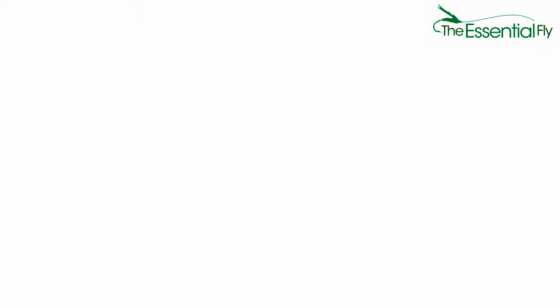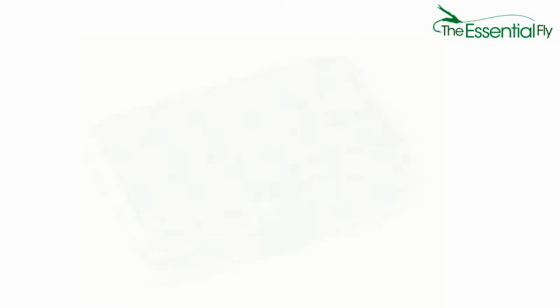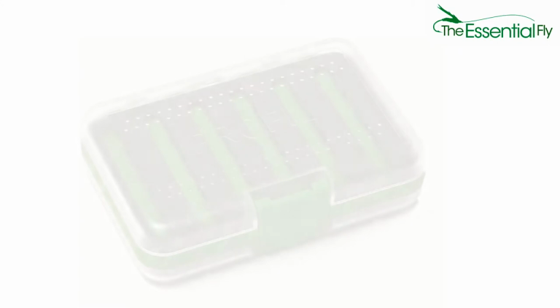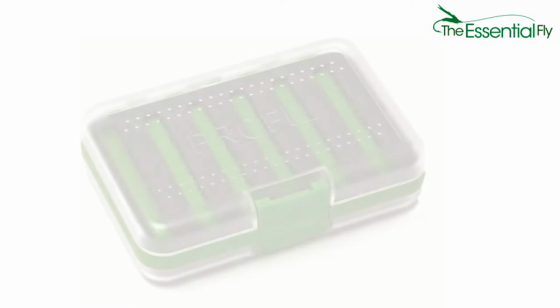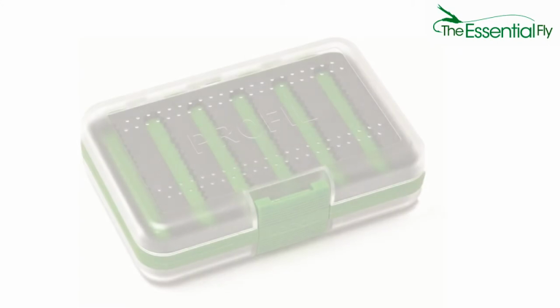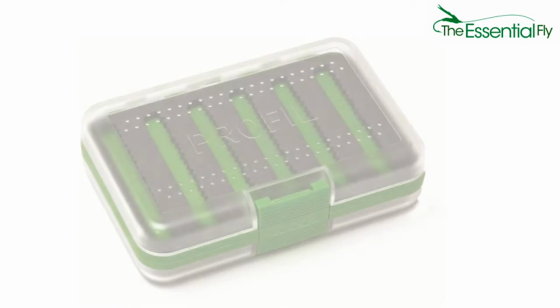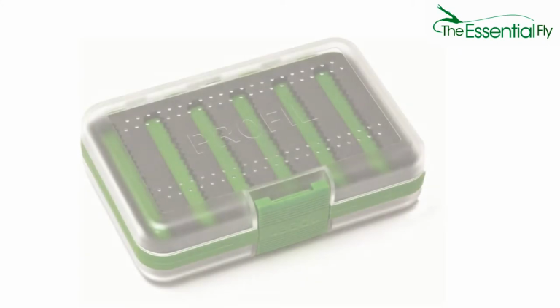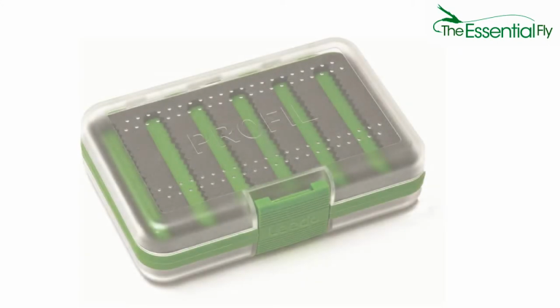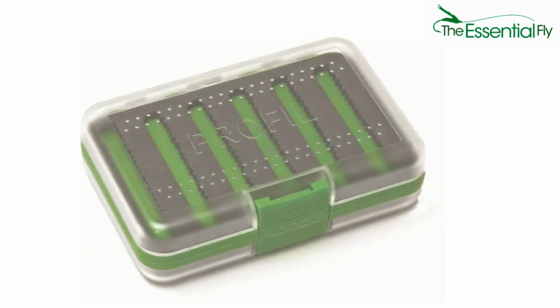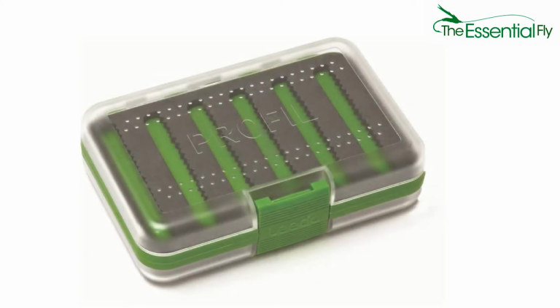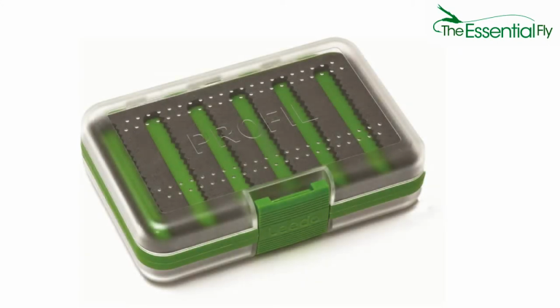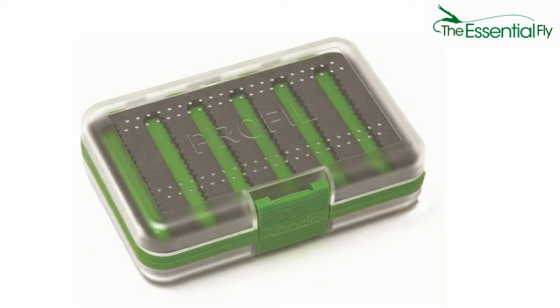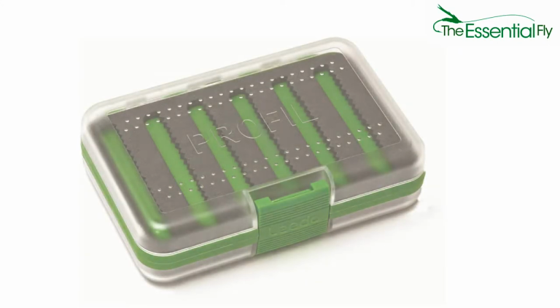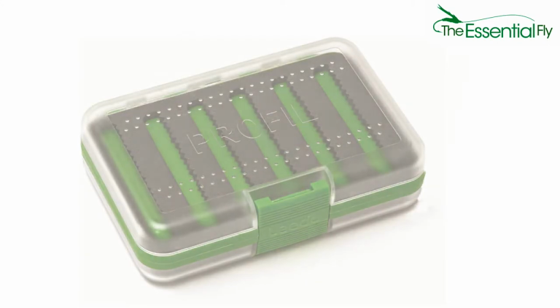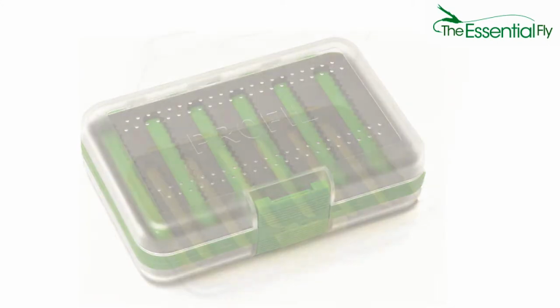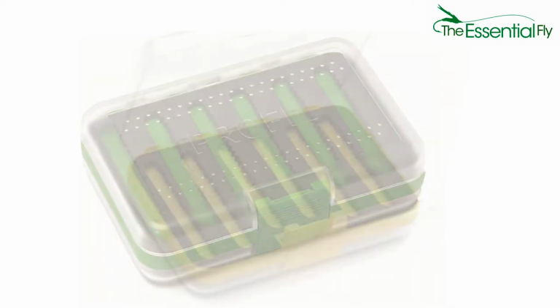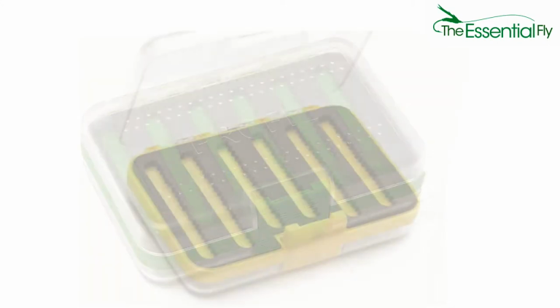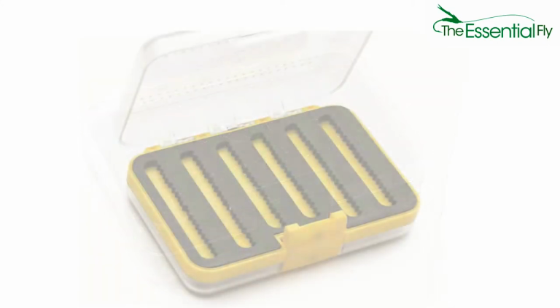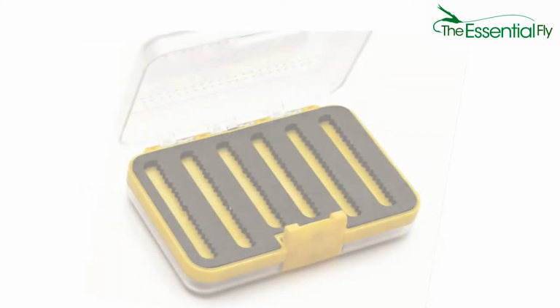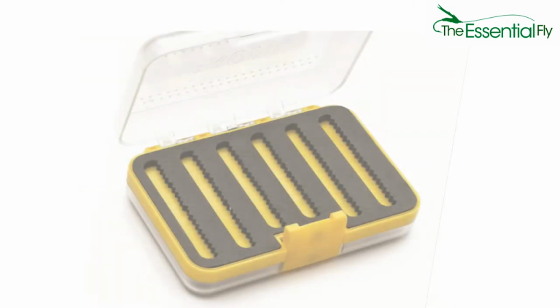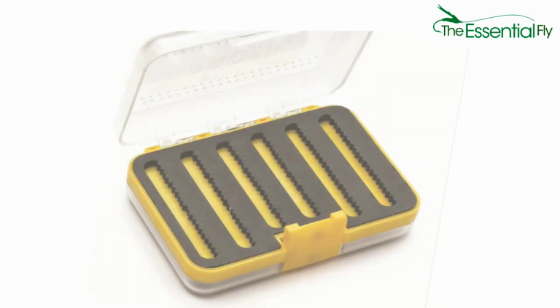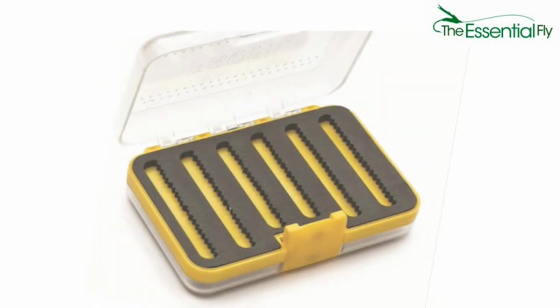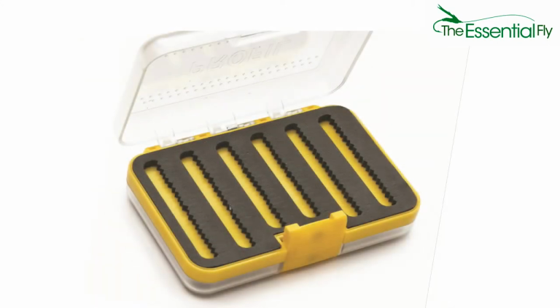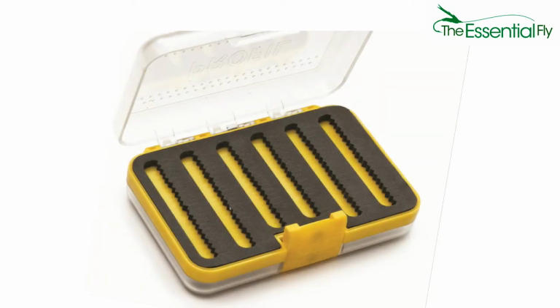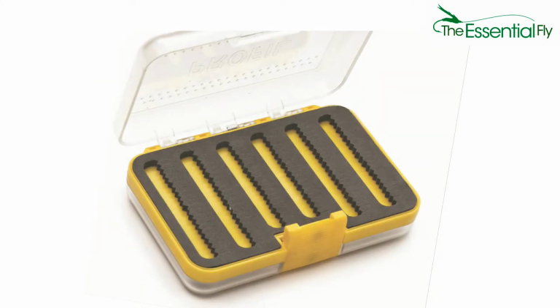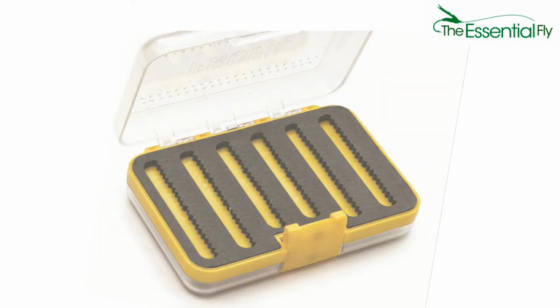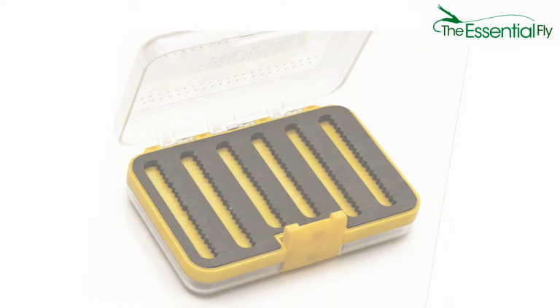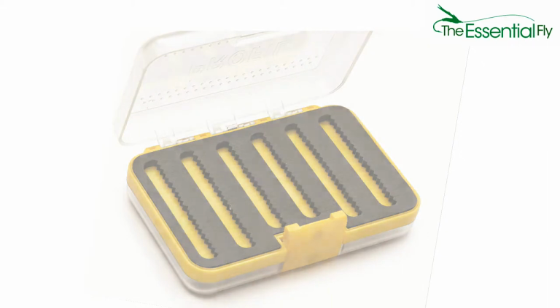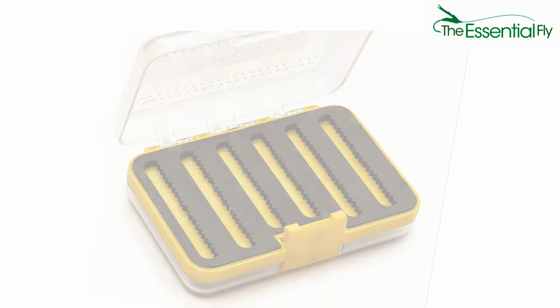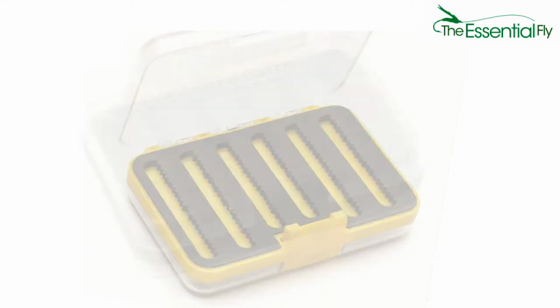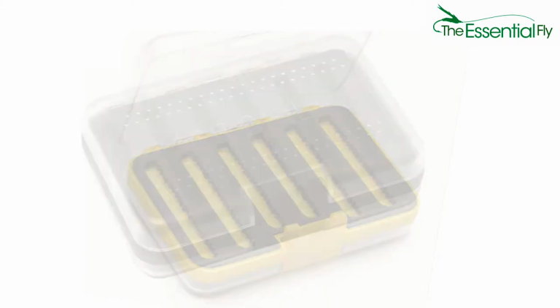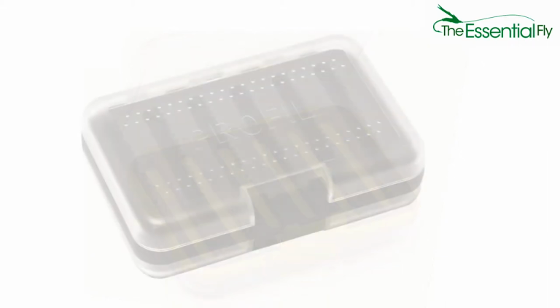Welcome to the new Leader fly boxes. These are available in green, yellow and black, and in two different sizes.